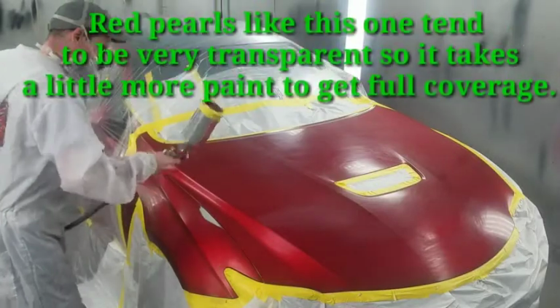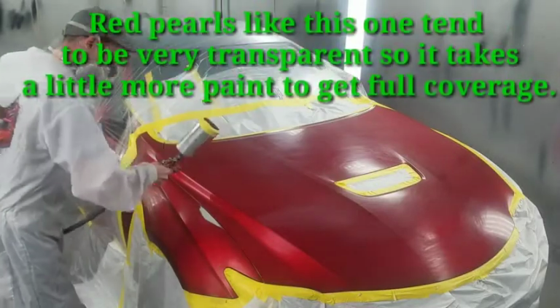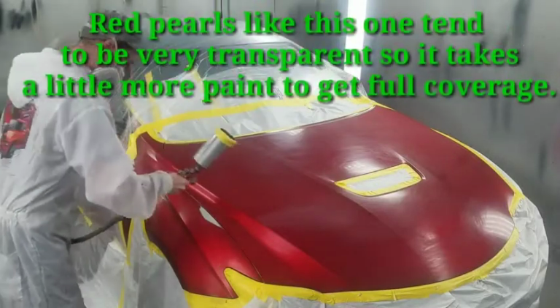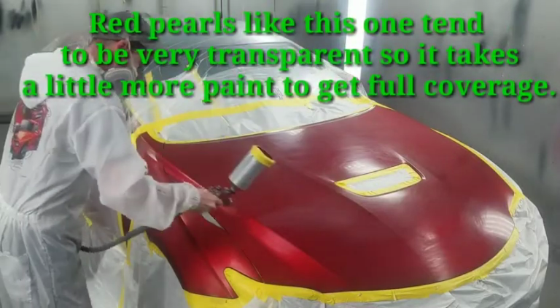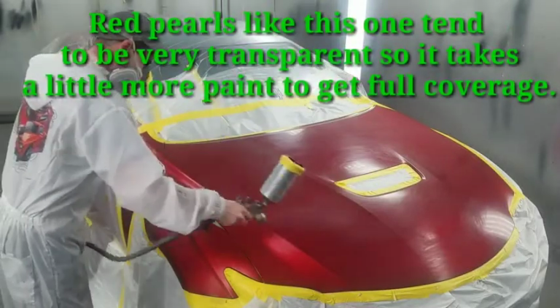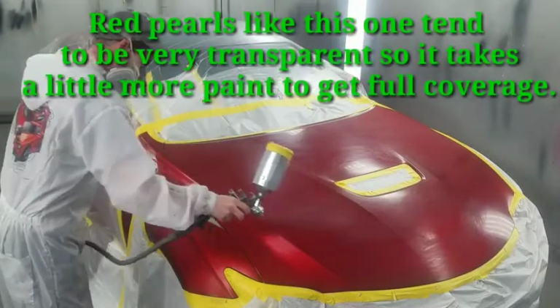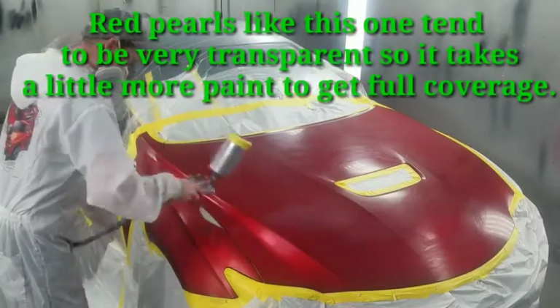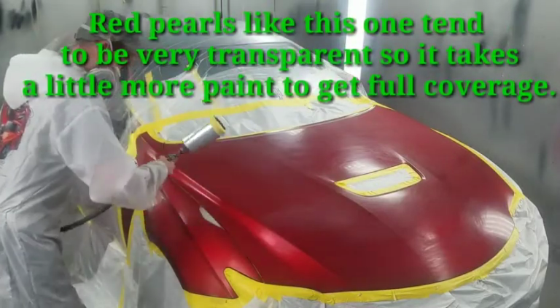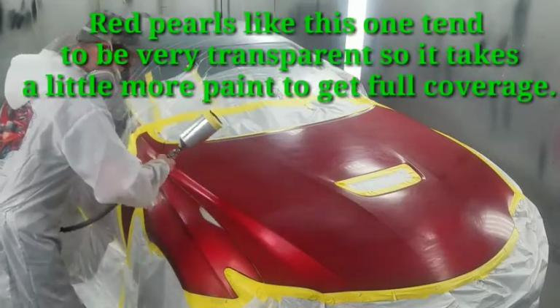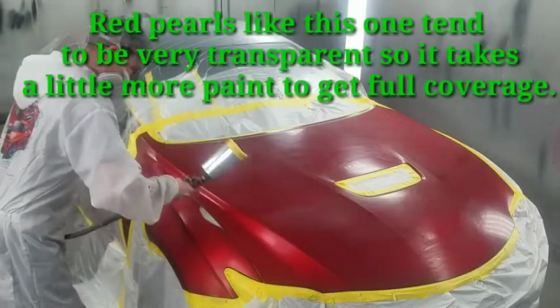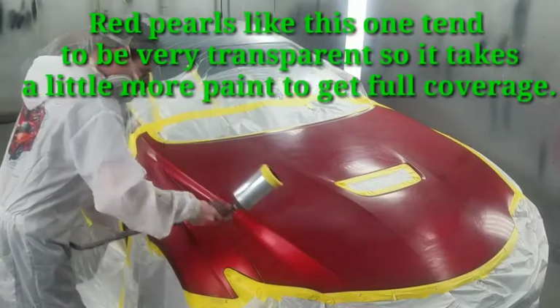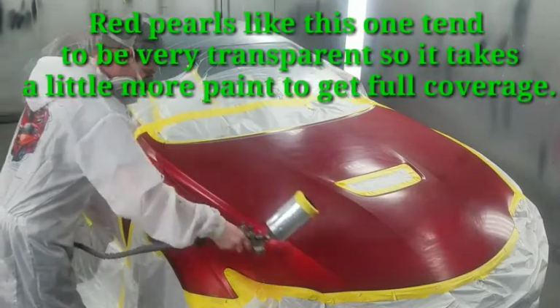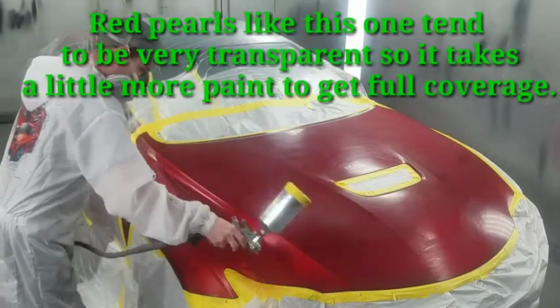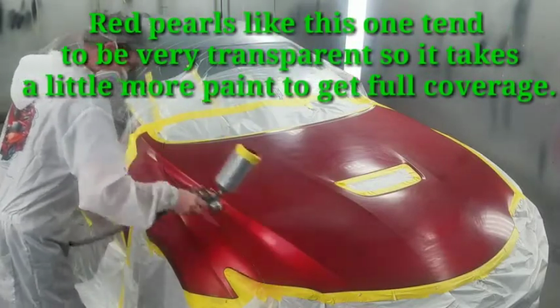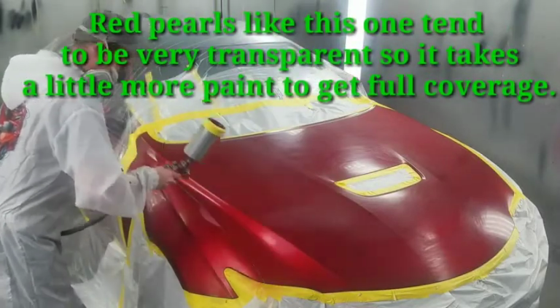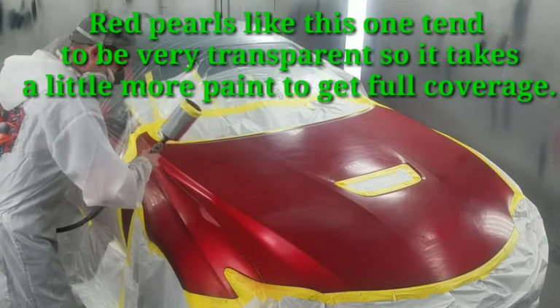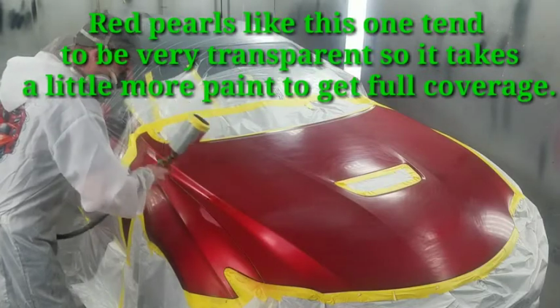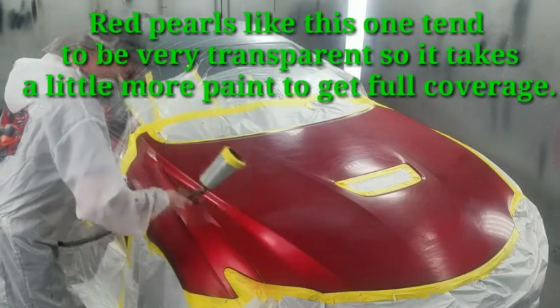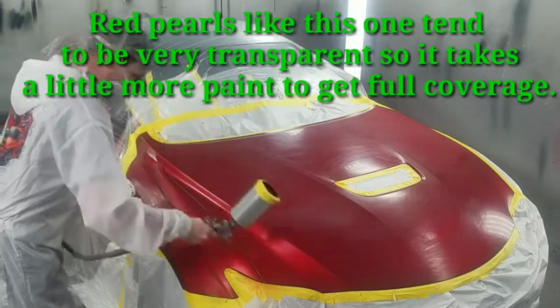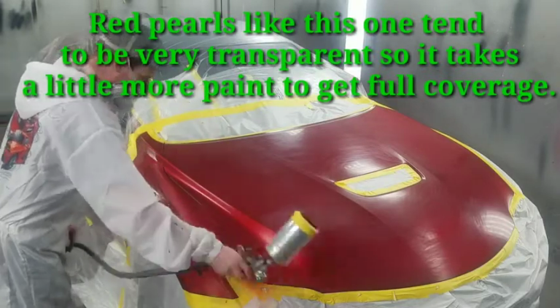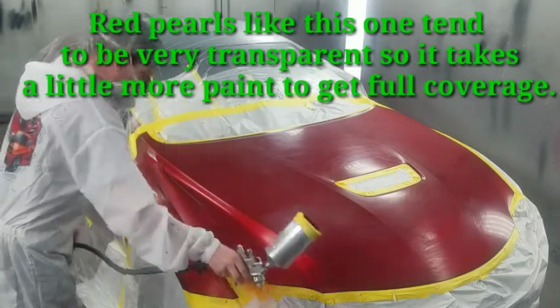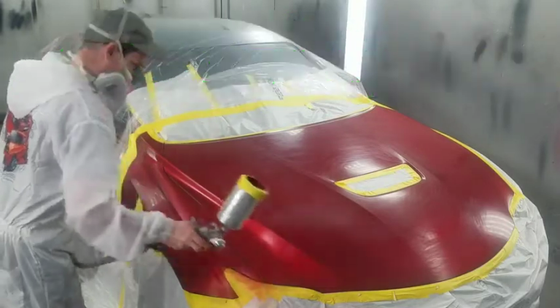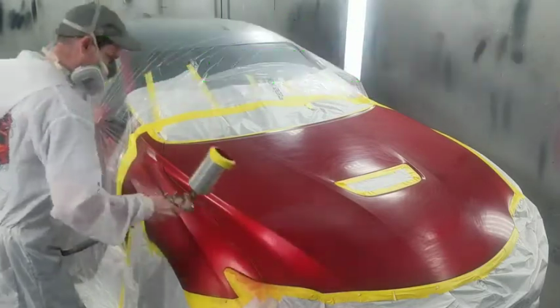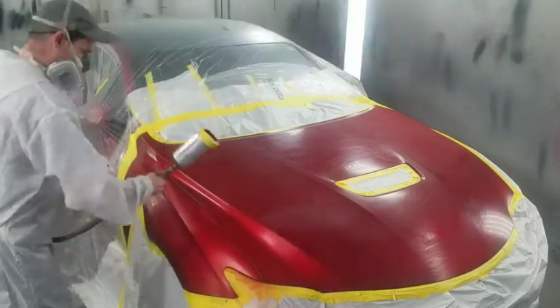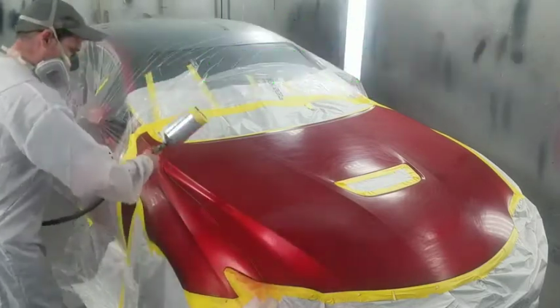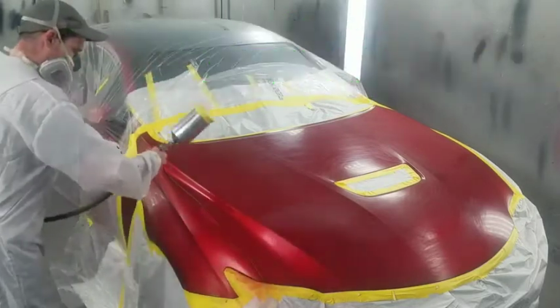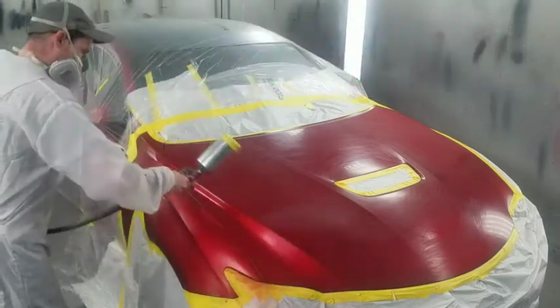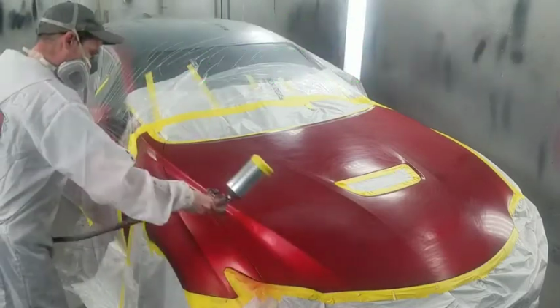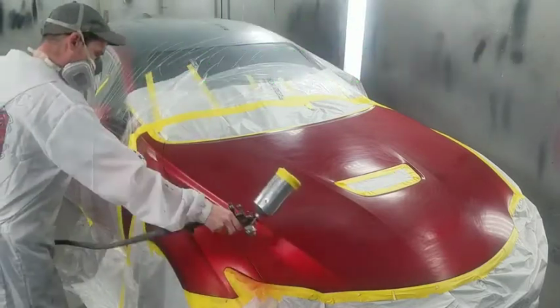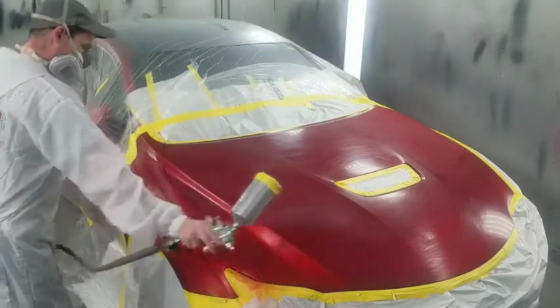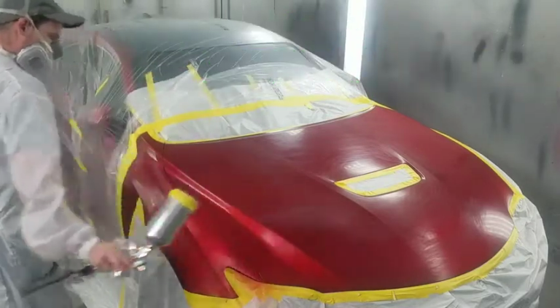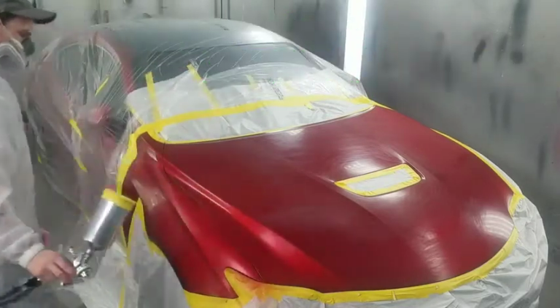These red pearls tend to be really transparent, so it may take an extra coat of paint to get good coverage — about three to four coats.